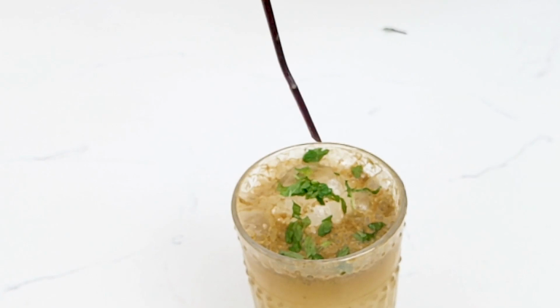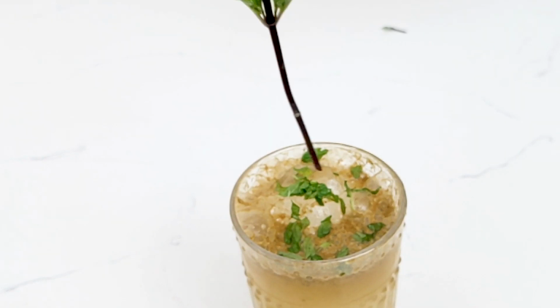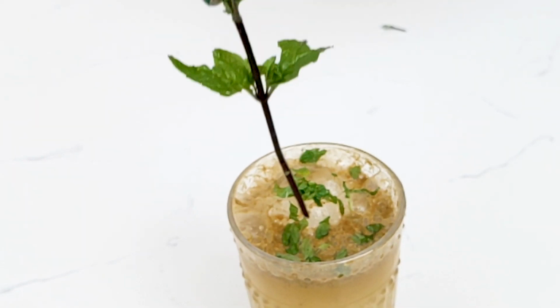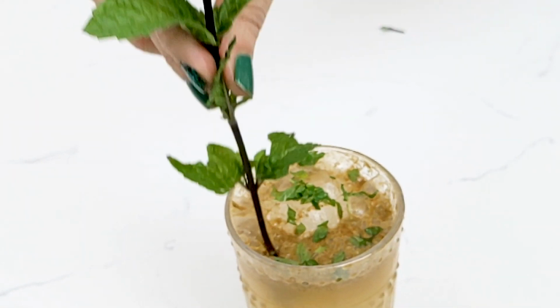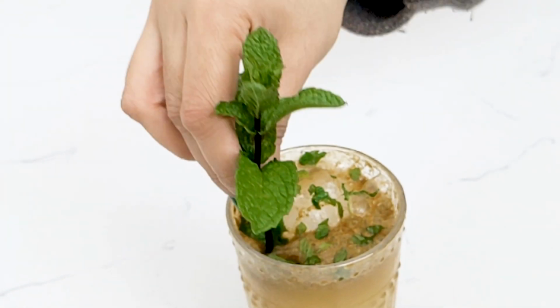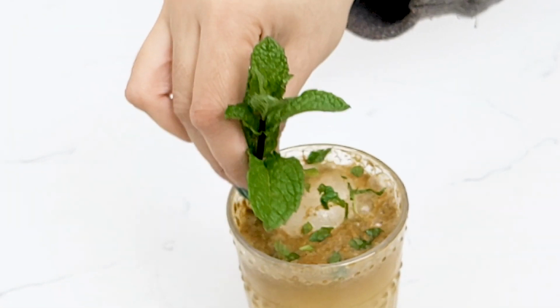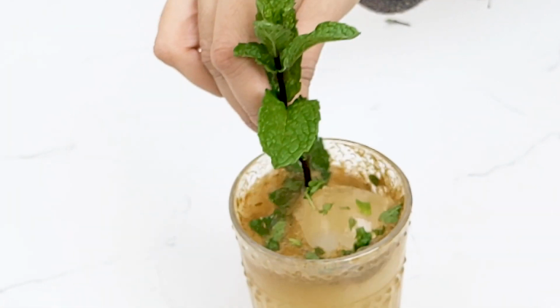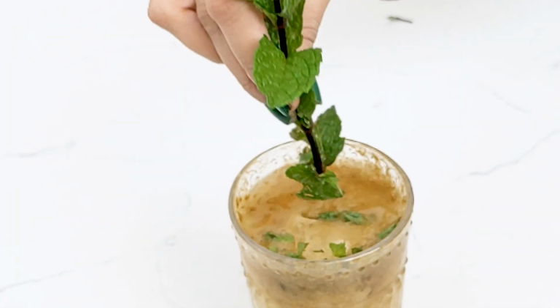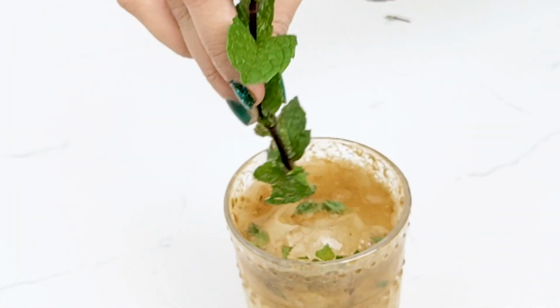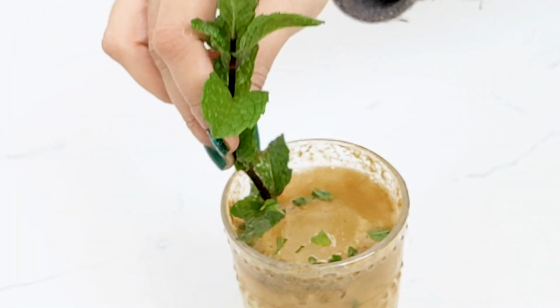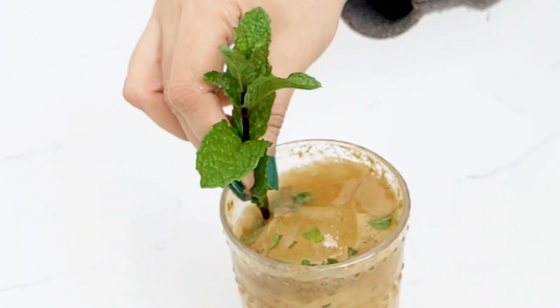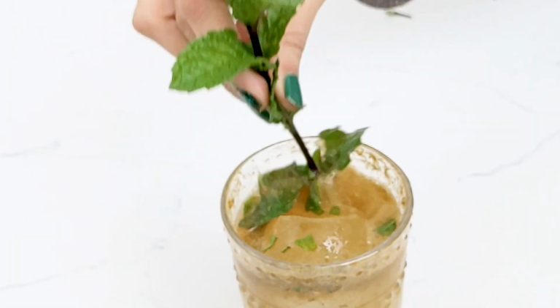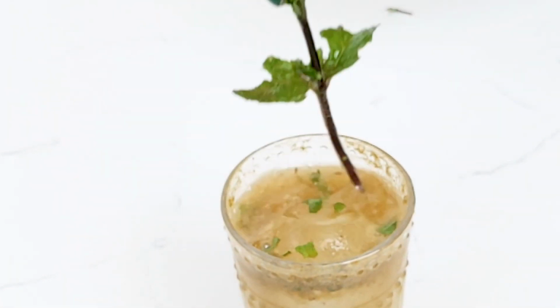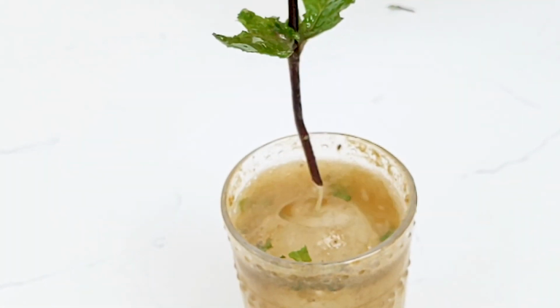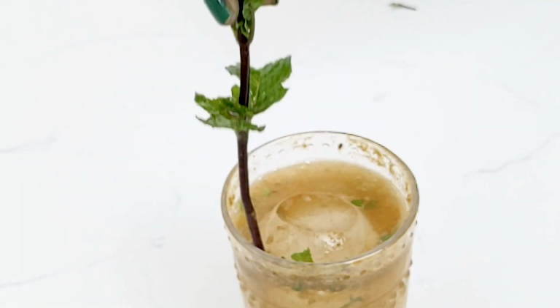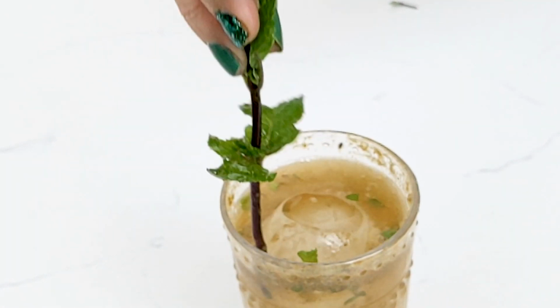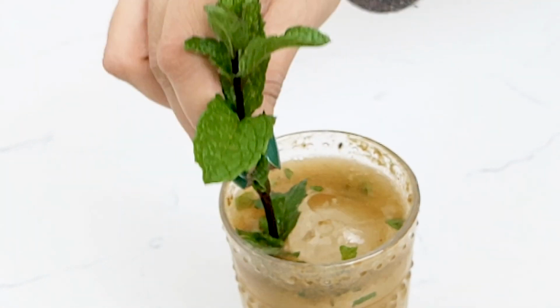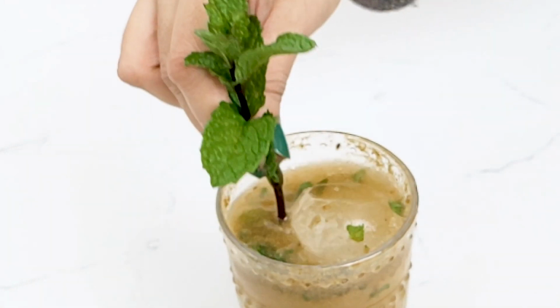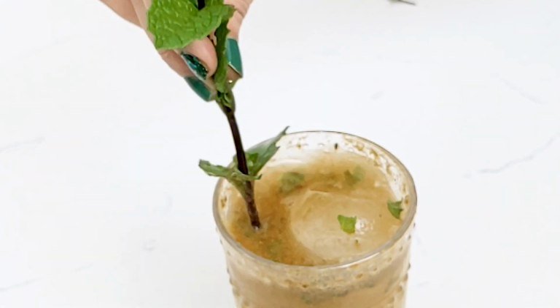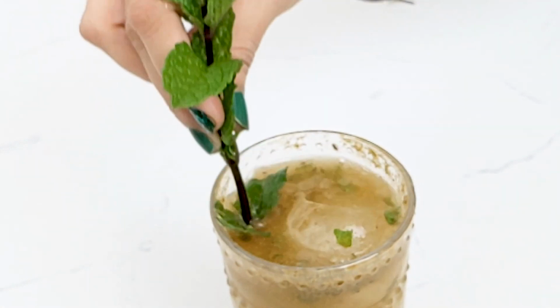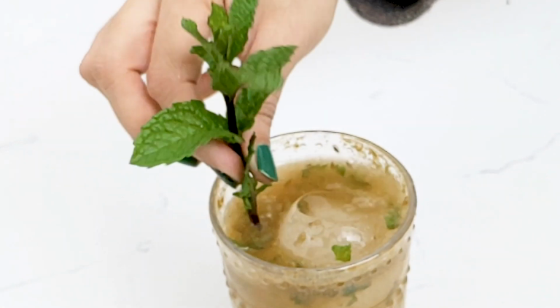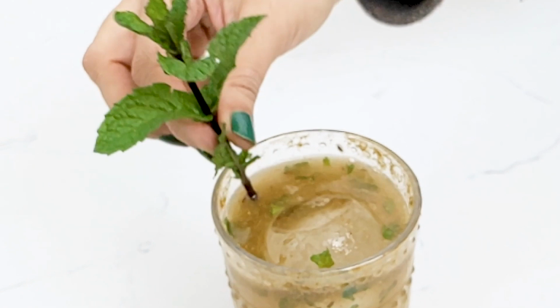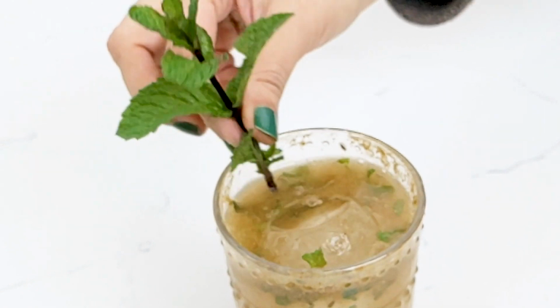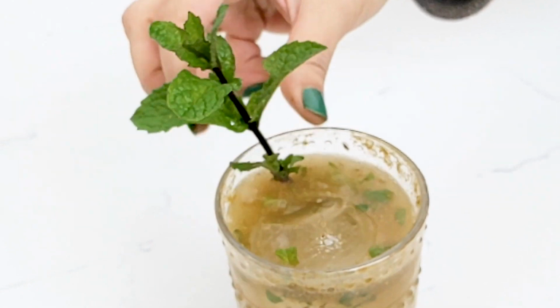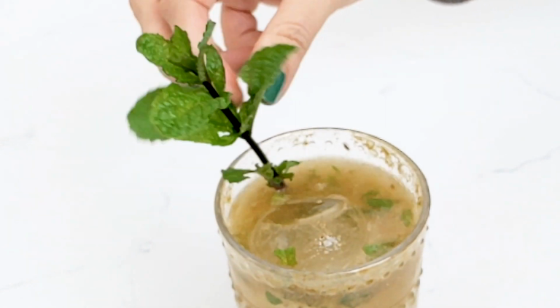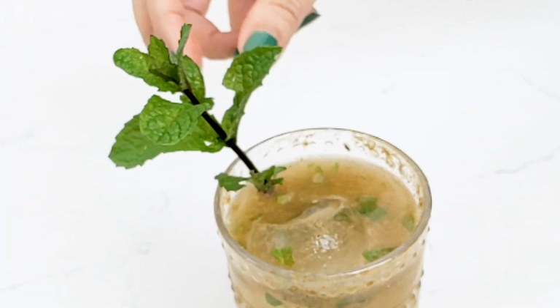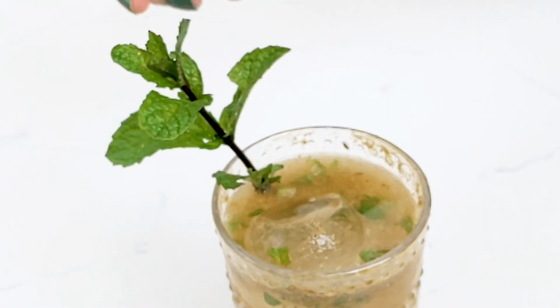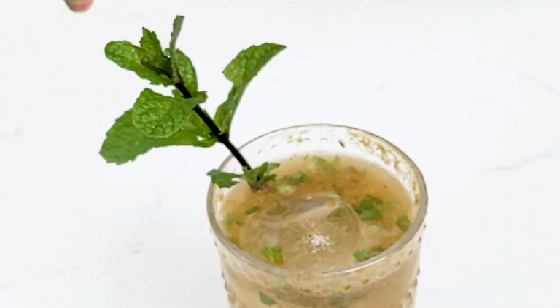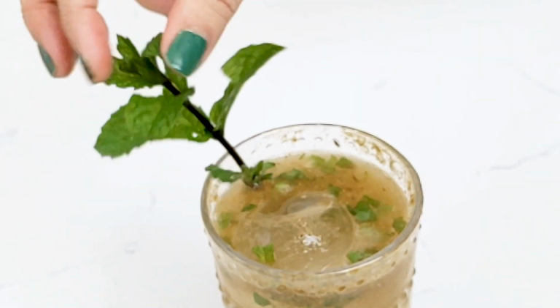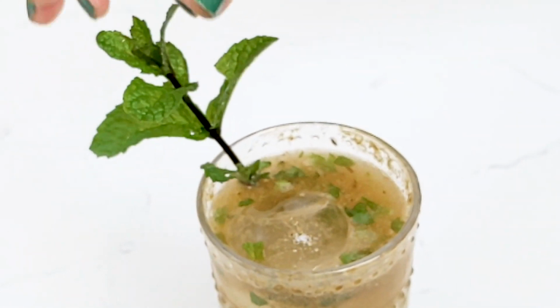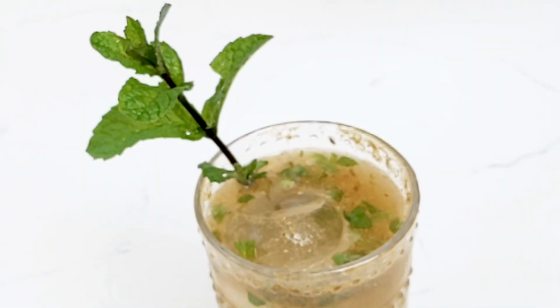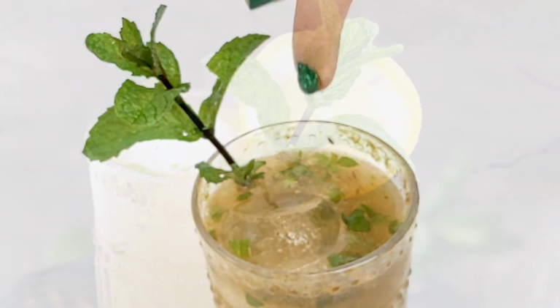You can garnish that with some more mint leaves, and there you have it — masala soda.